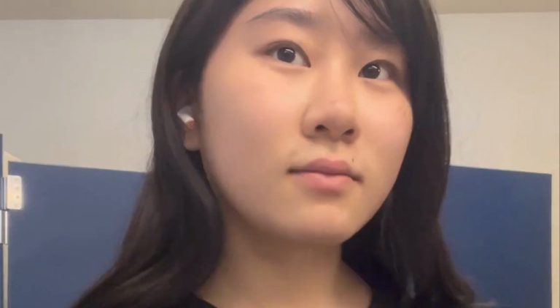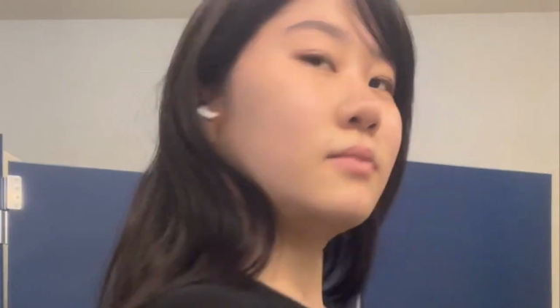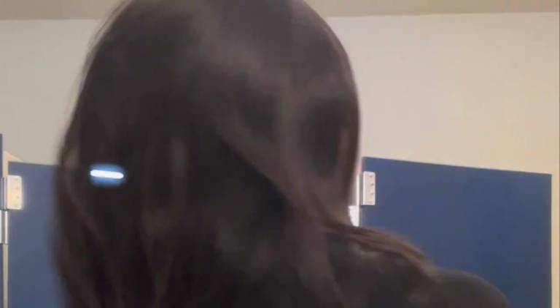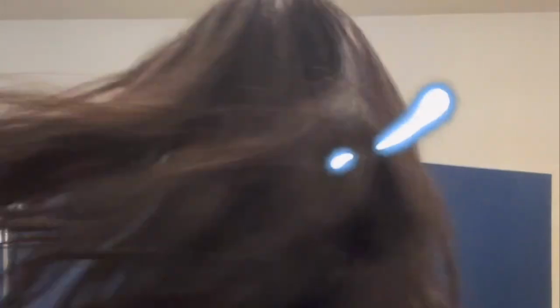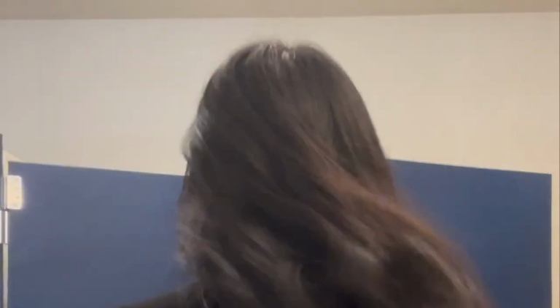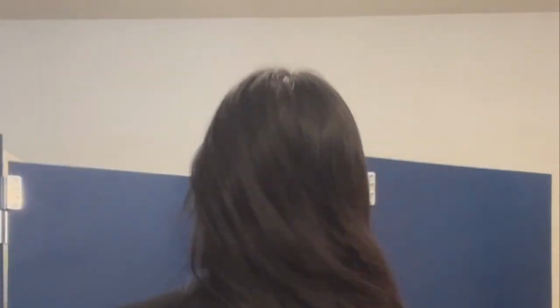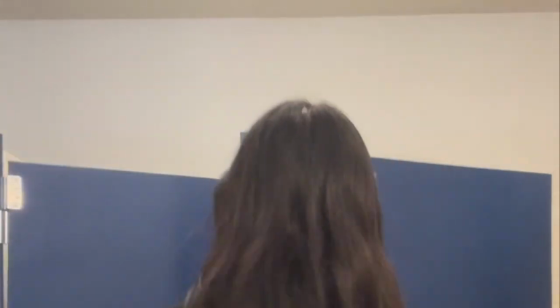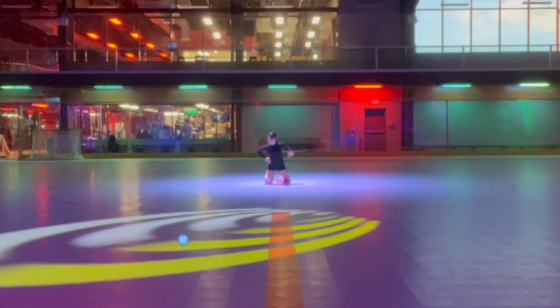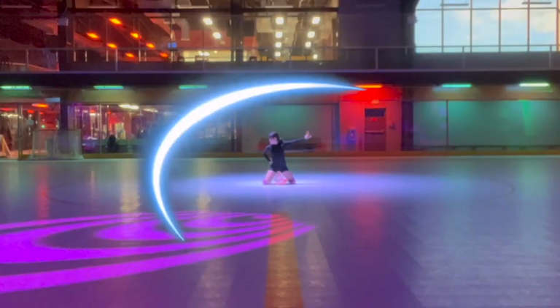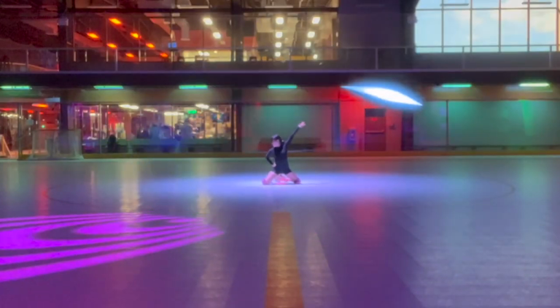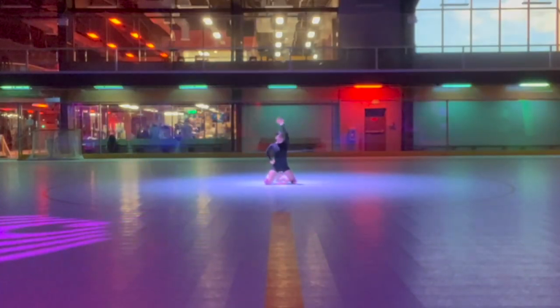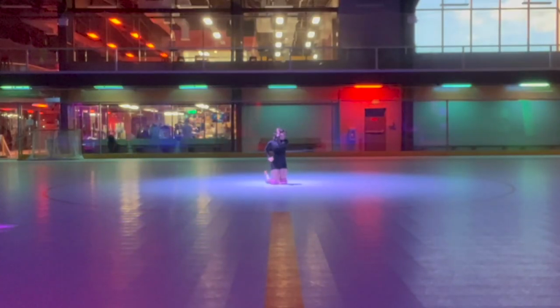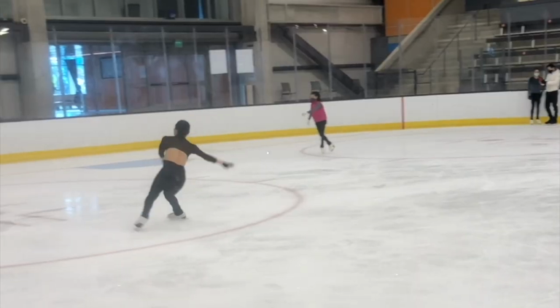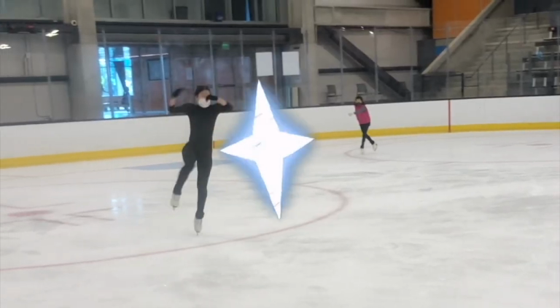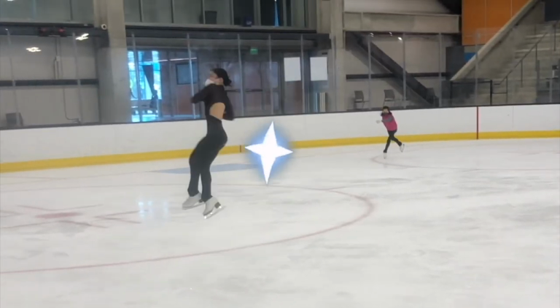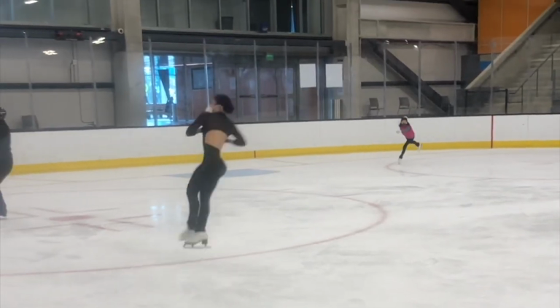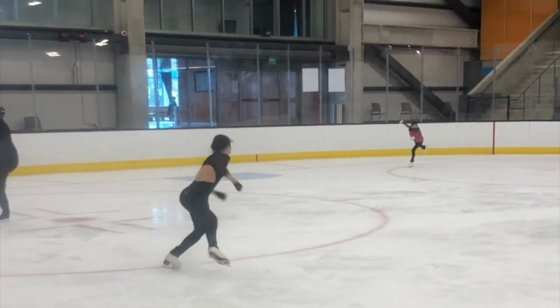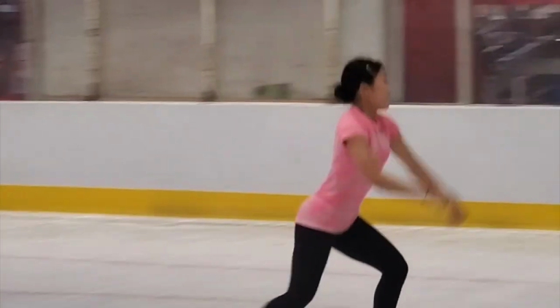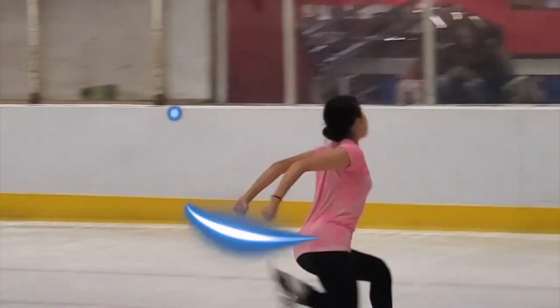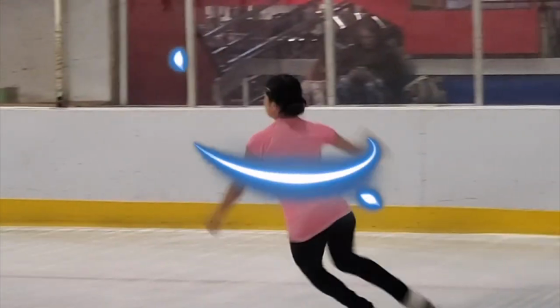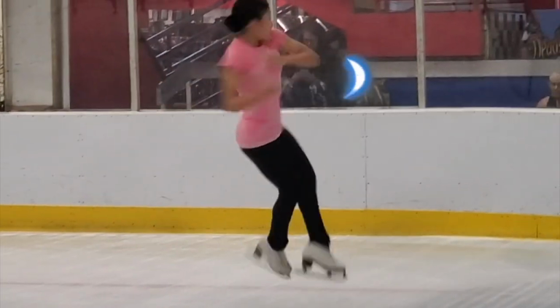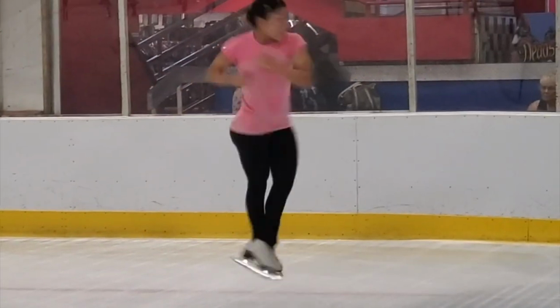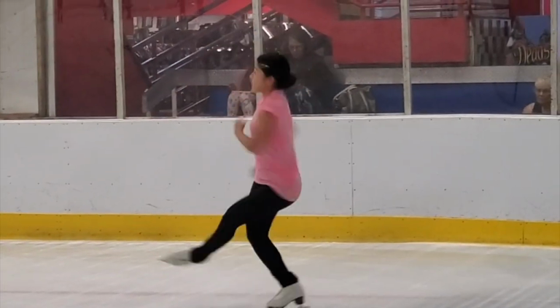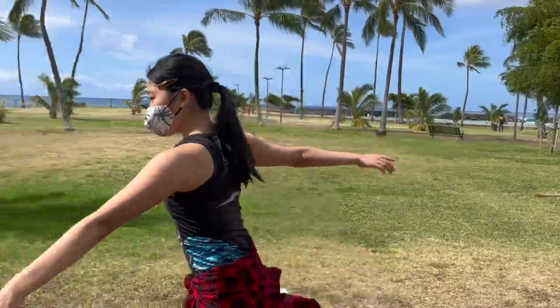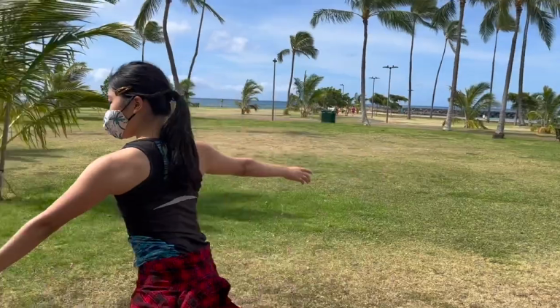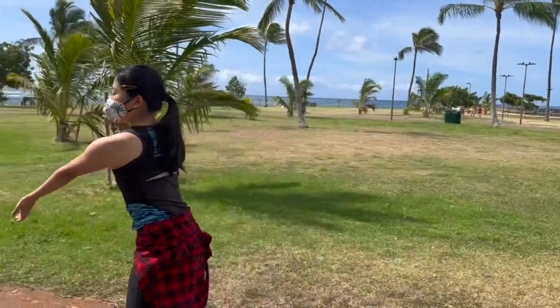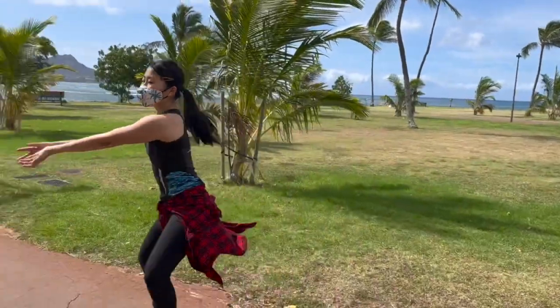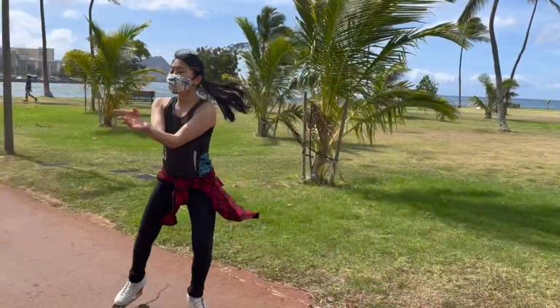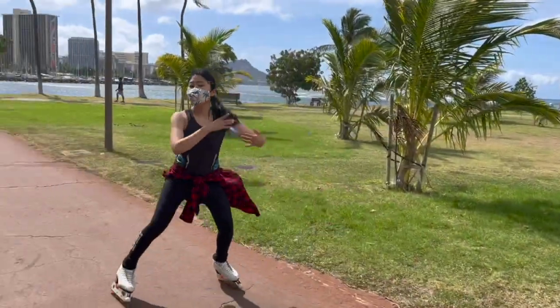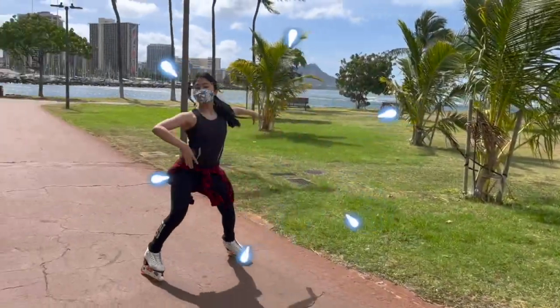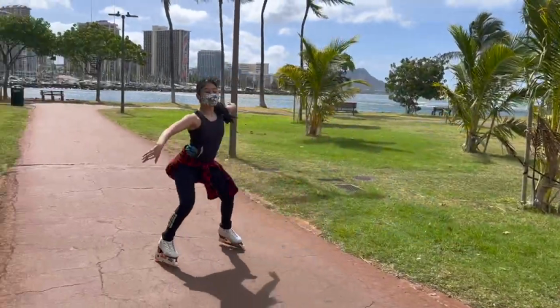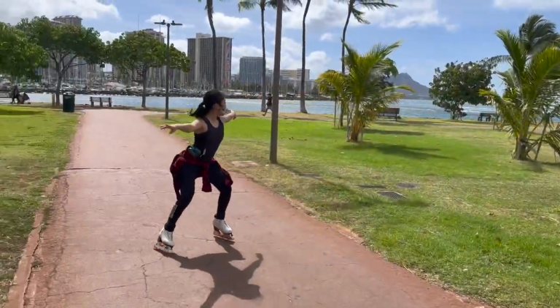Hey guys, this is Sarah Skater. Welcome to my channel or welcome back to my channel. Today I'll be explaining how to do a sit spin.